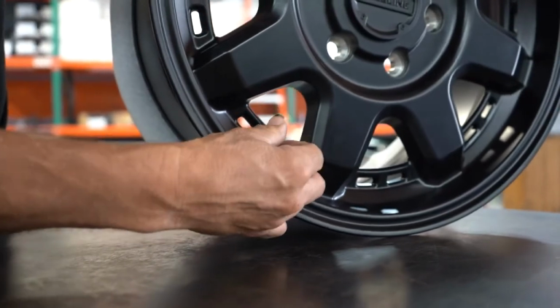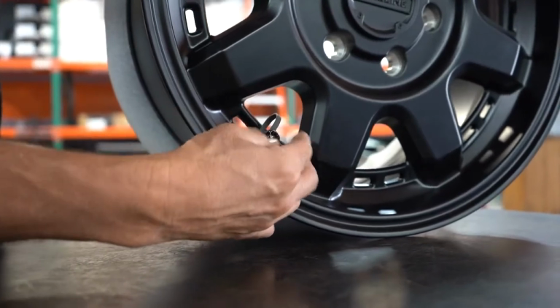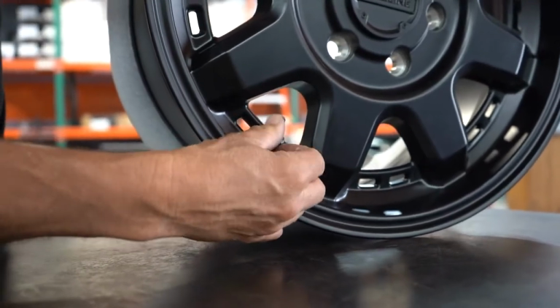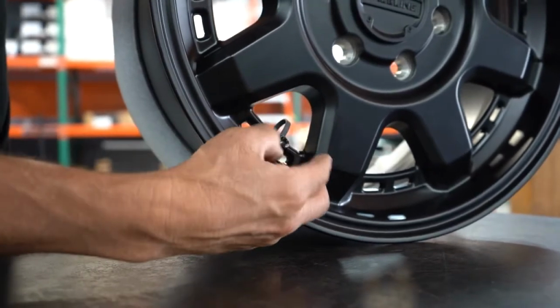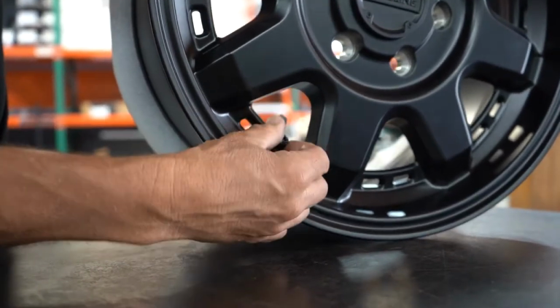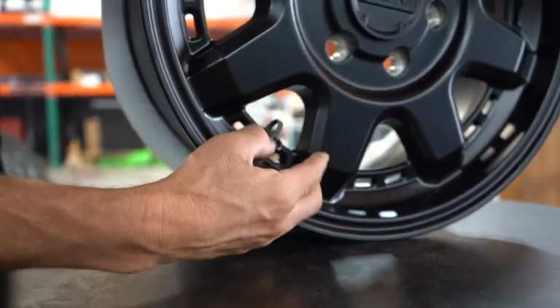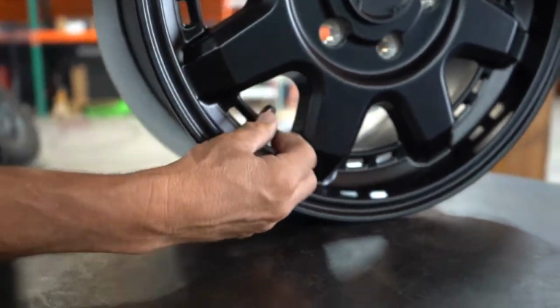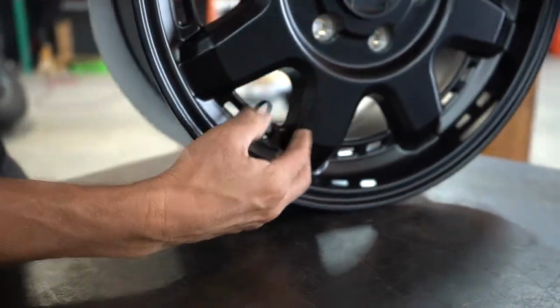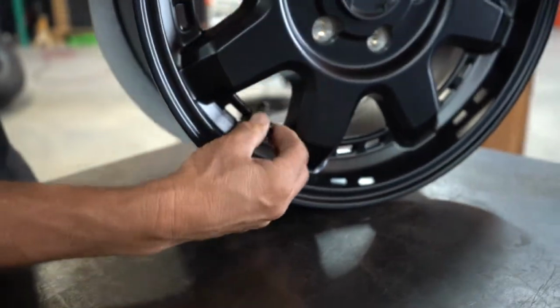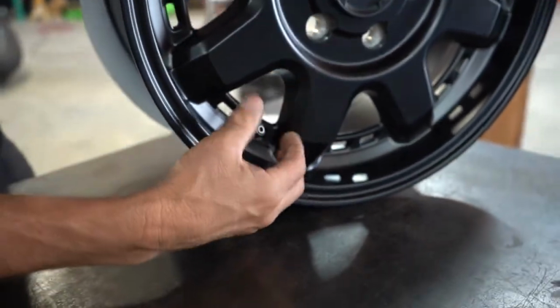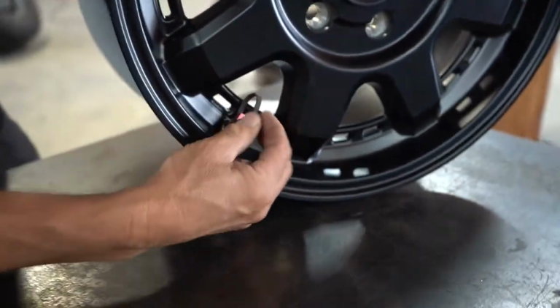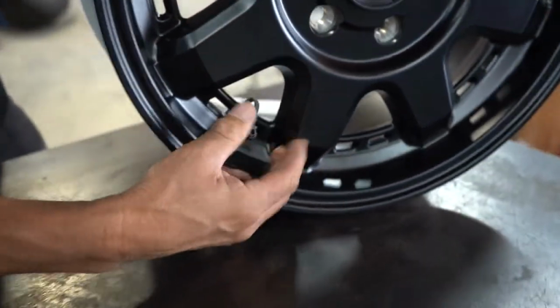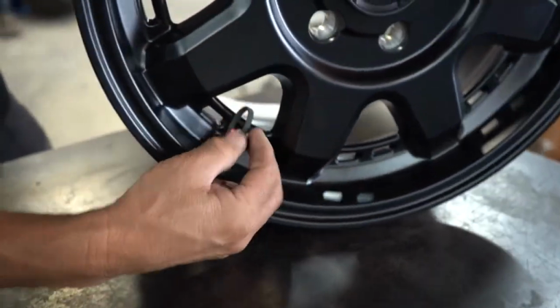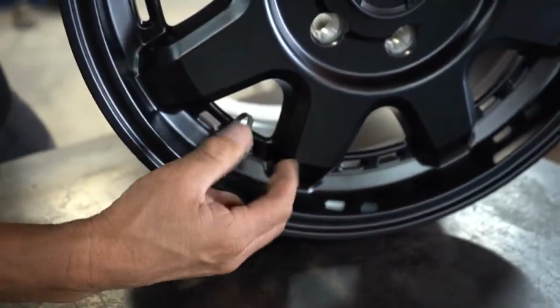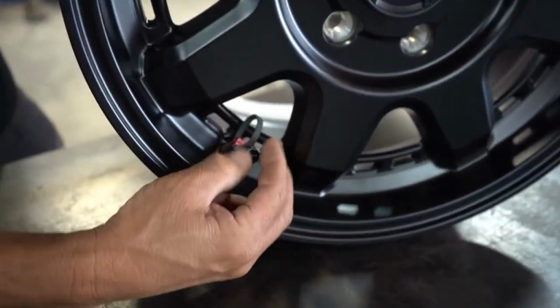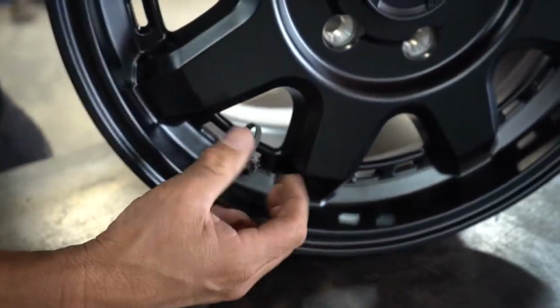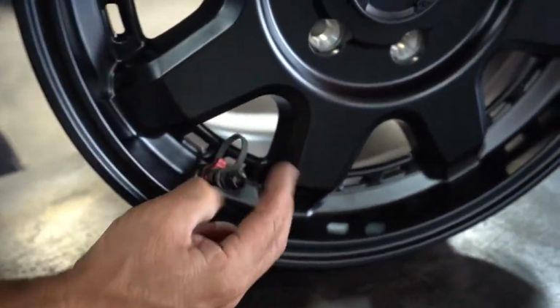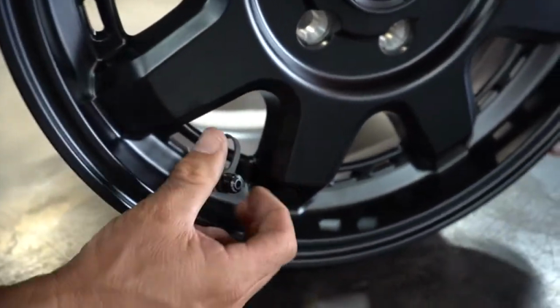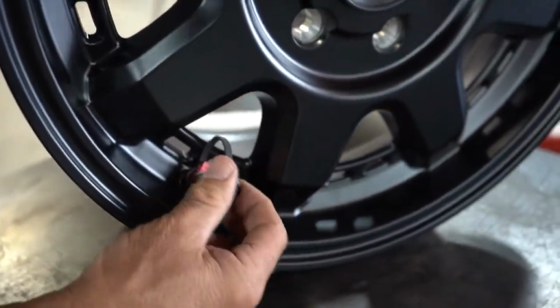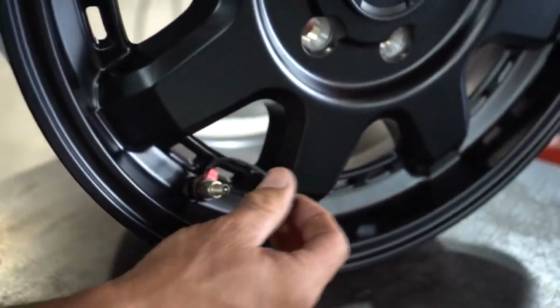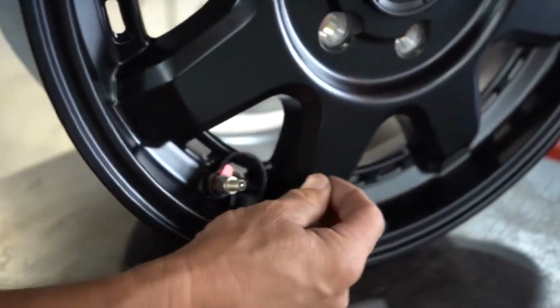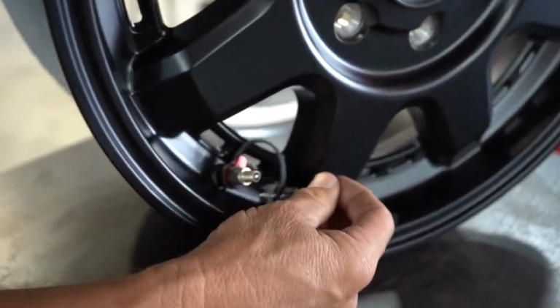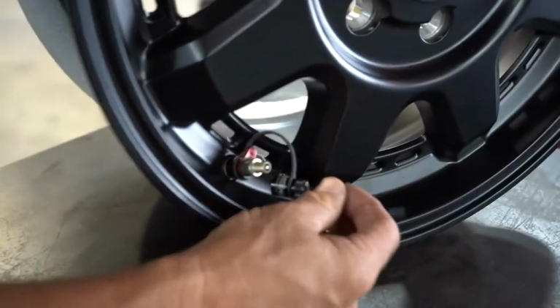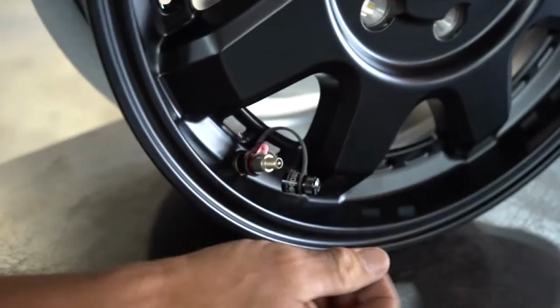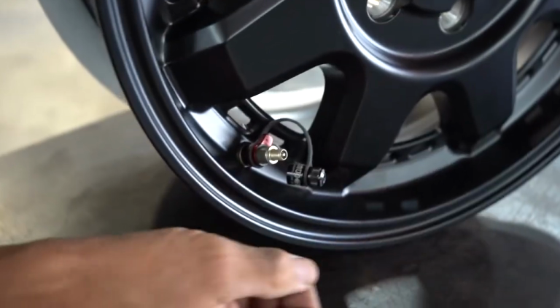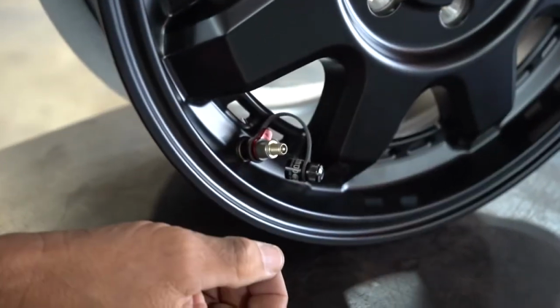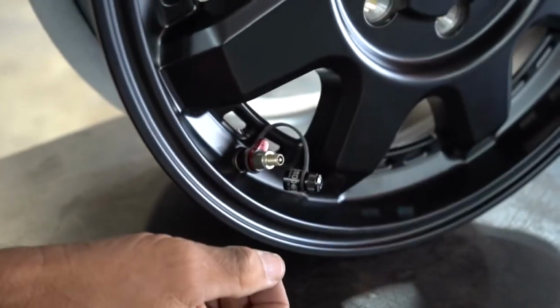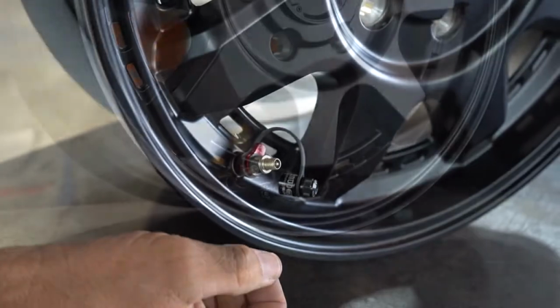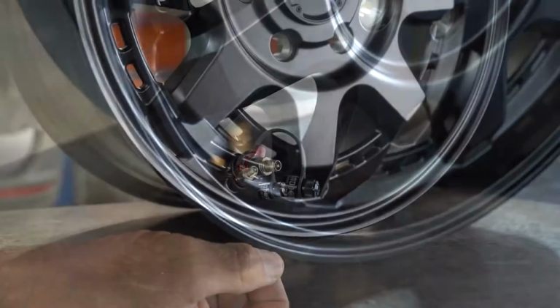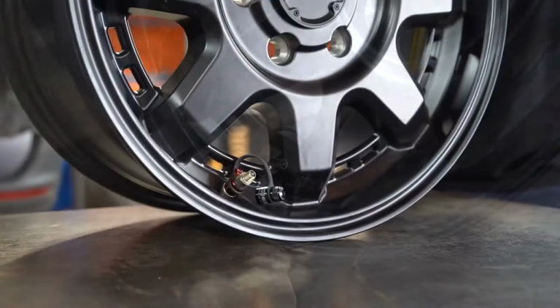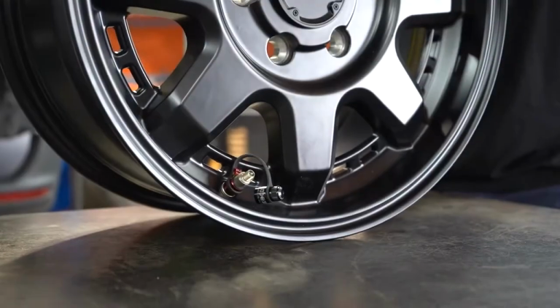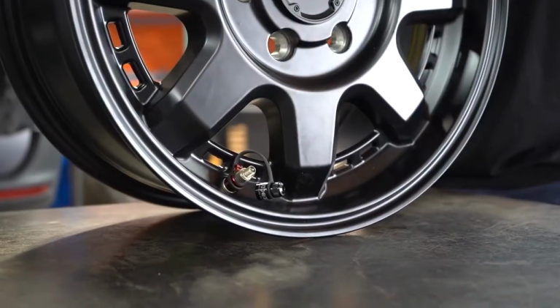Here's one installed on the new Raysline wheel — here you can see it installed.